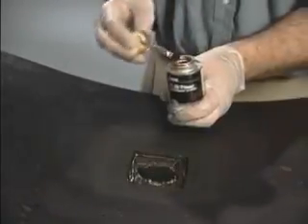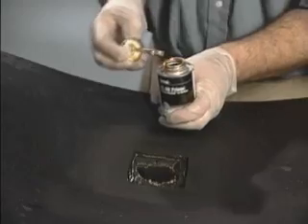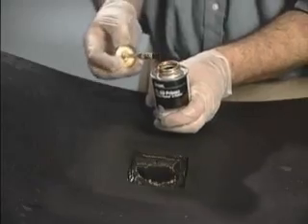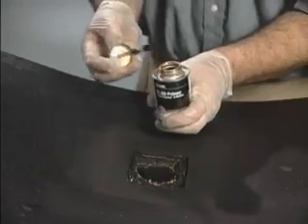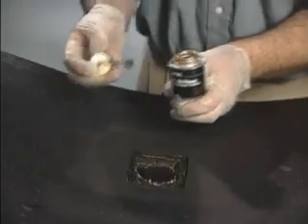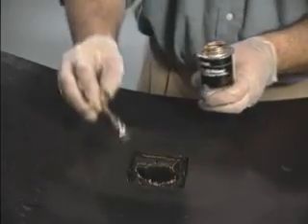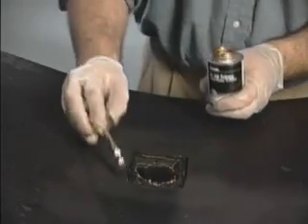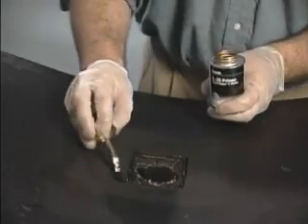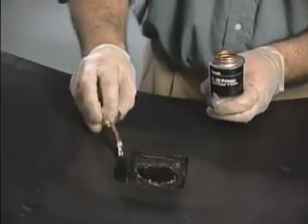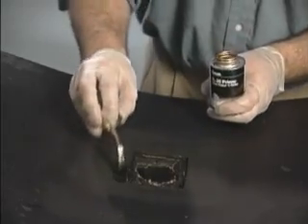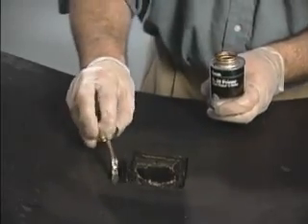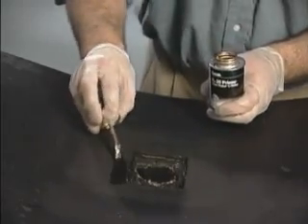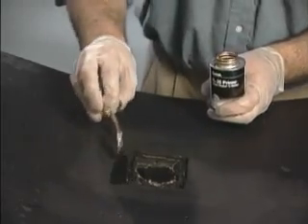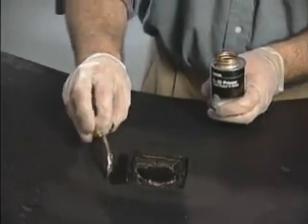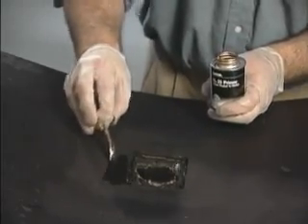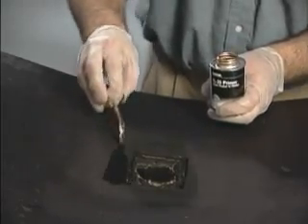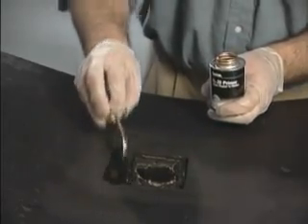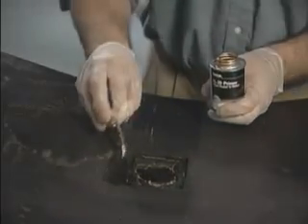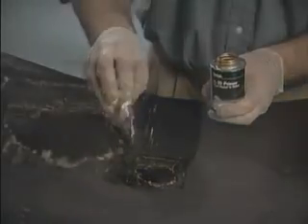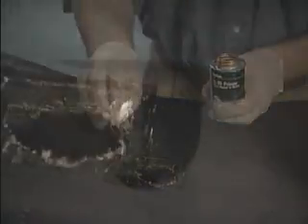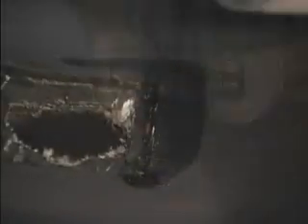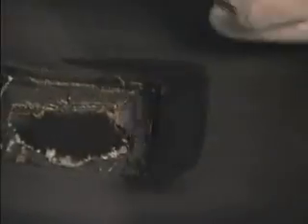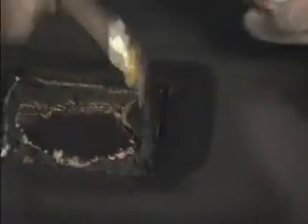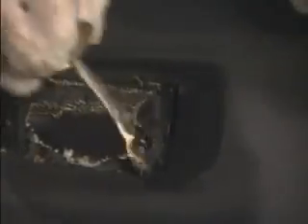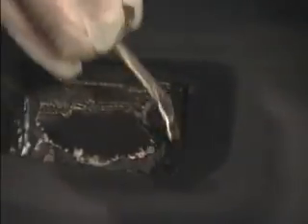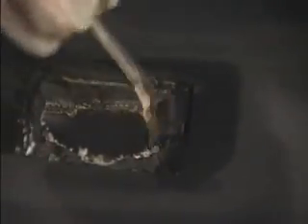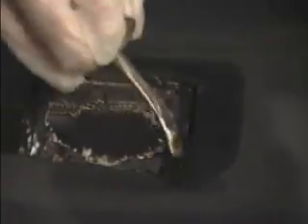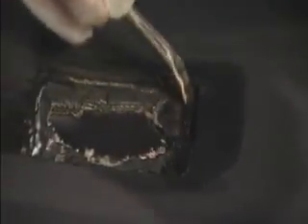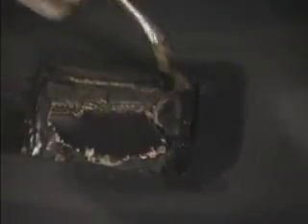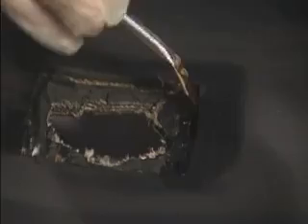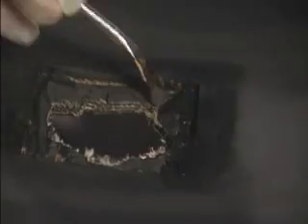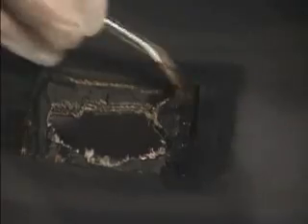Apply the FL40 primer to the repair area and allow to dry for 15 to 20 minutes.